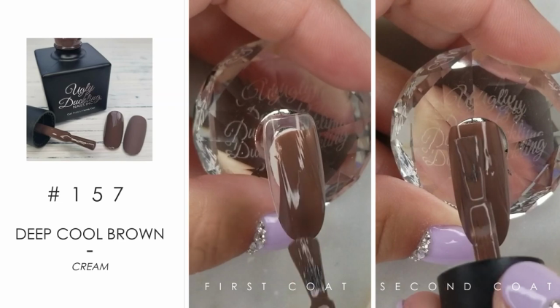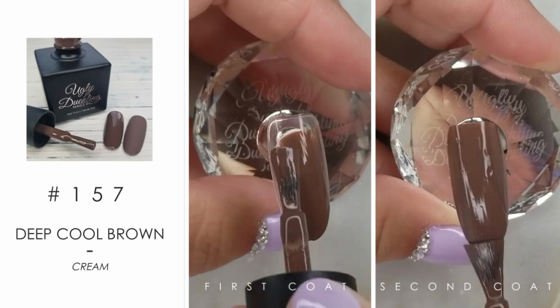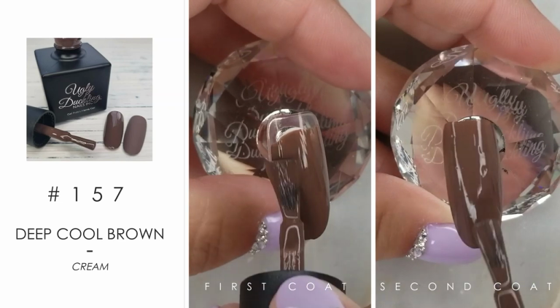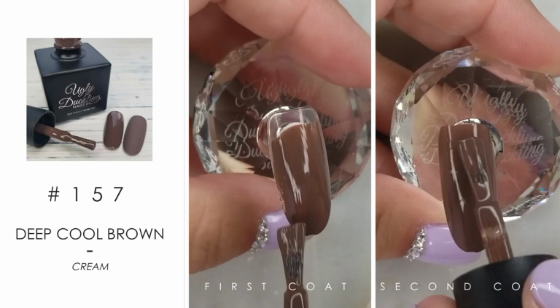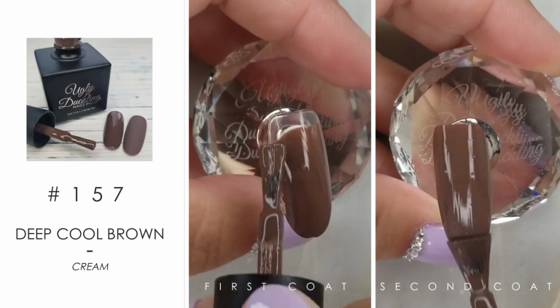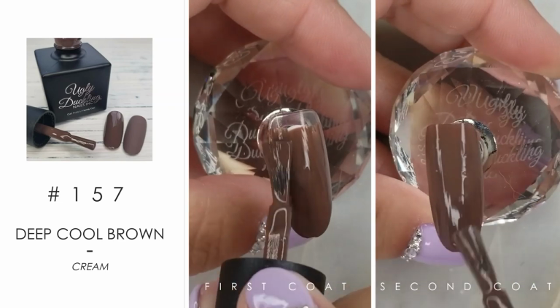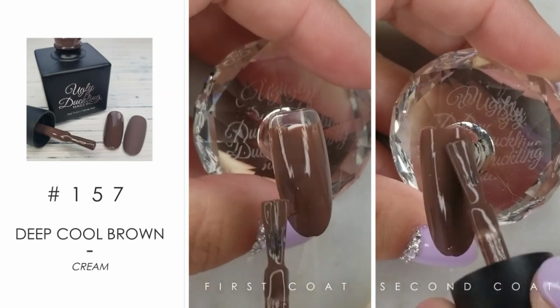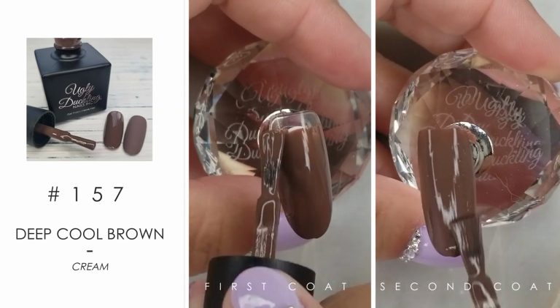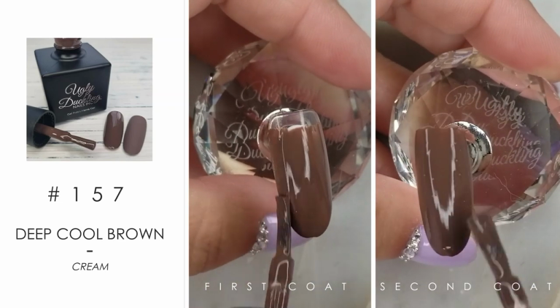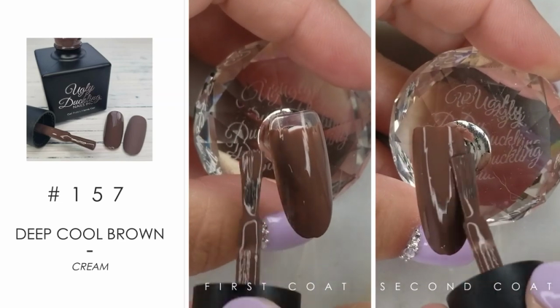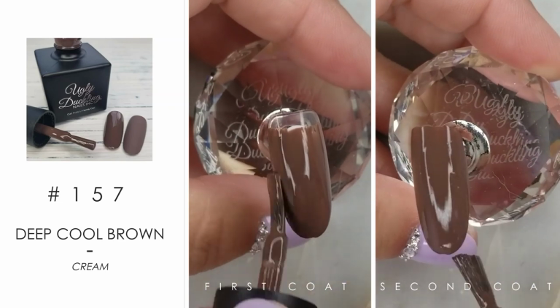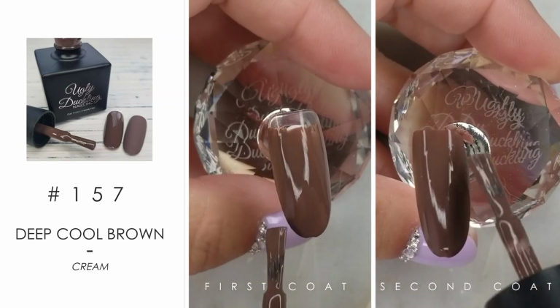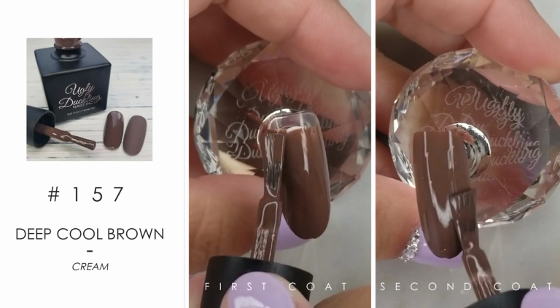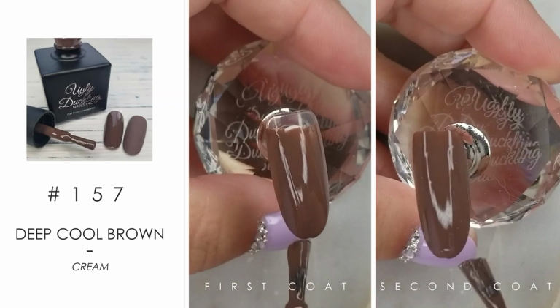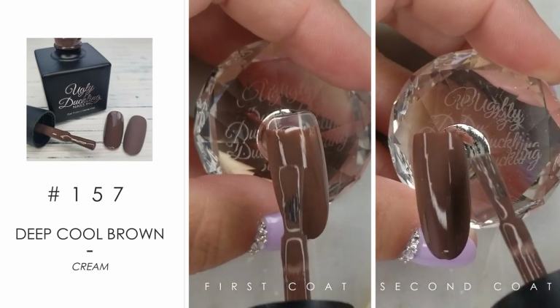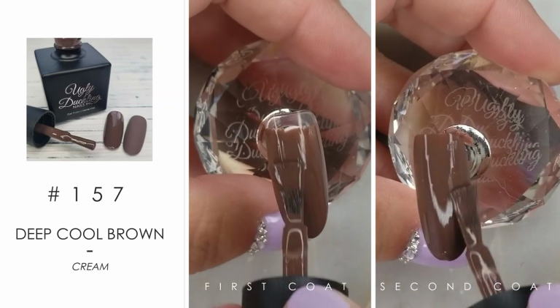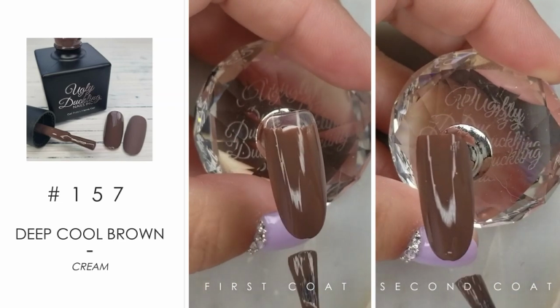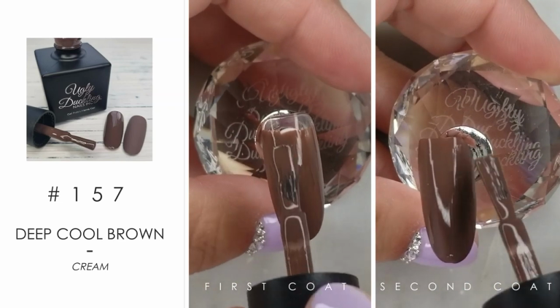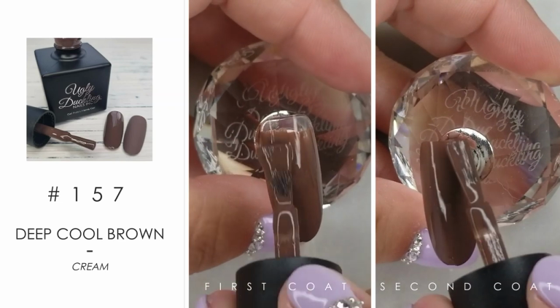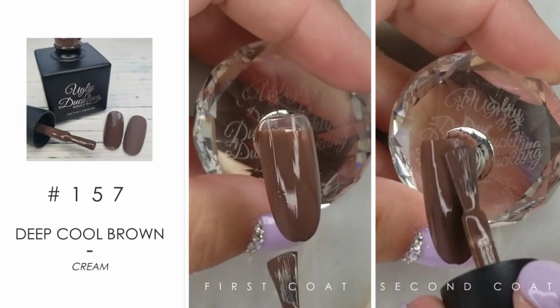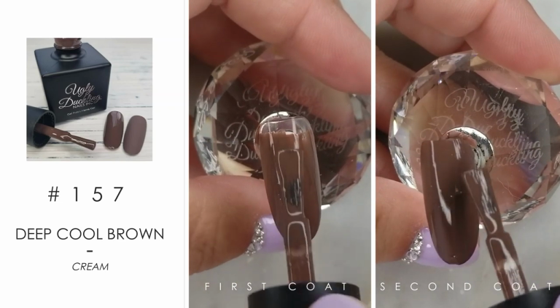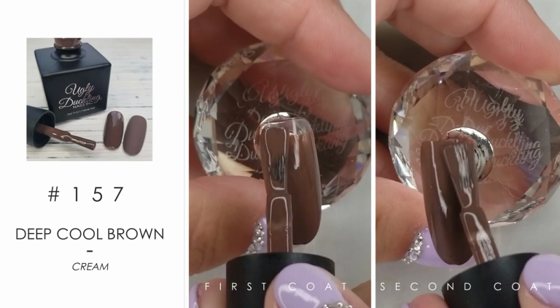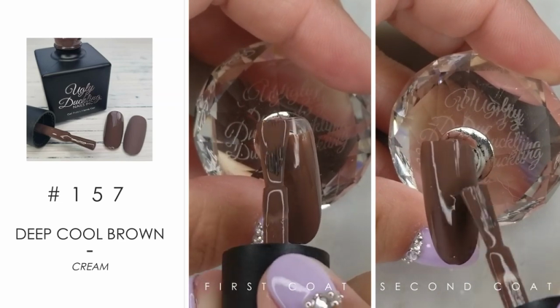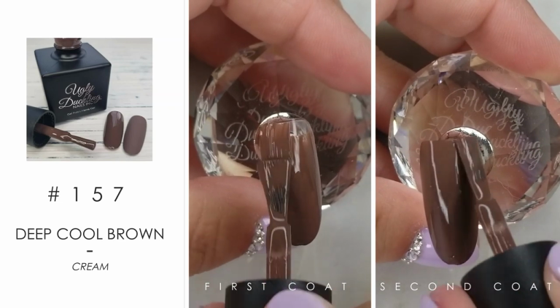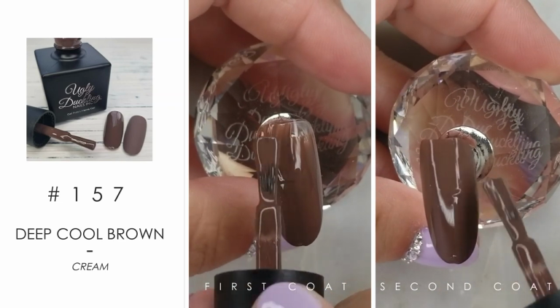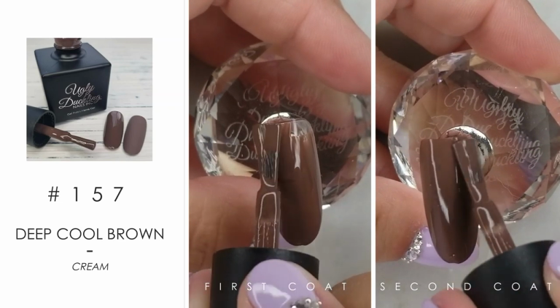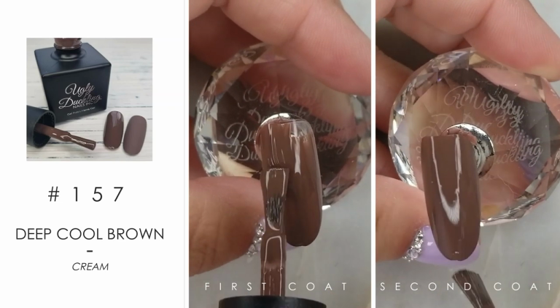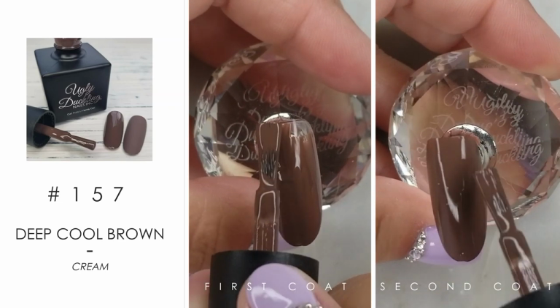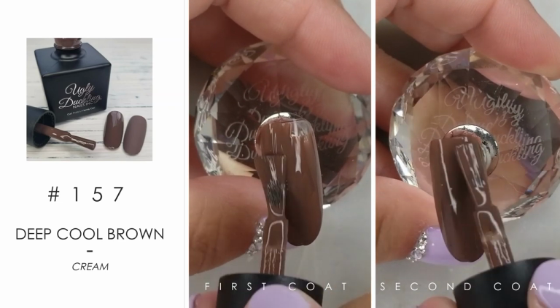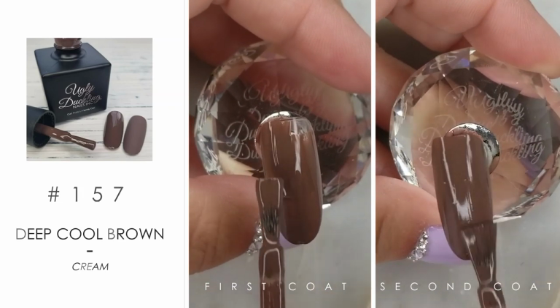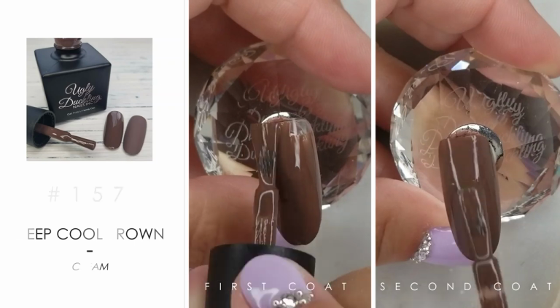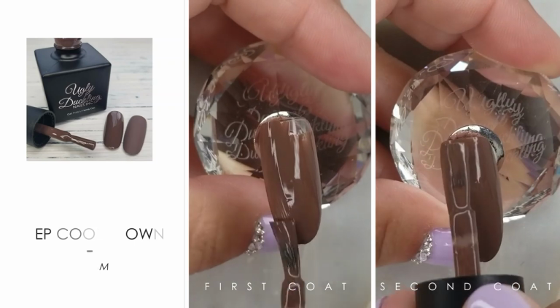I'm noticing that we kind of got an earthy vibe going on with this fall collection, and I am loving it.